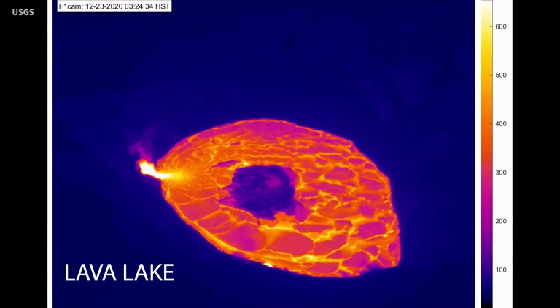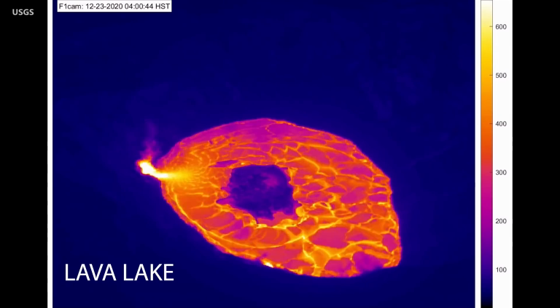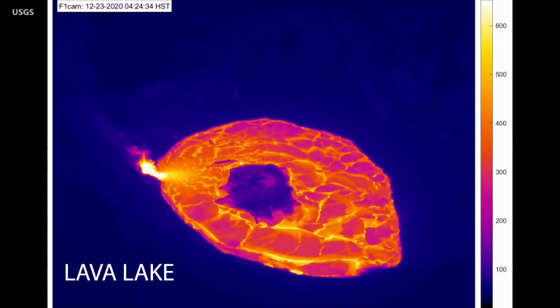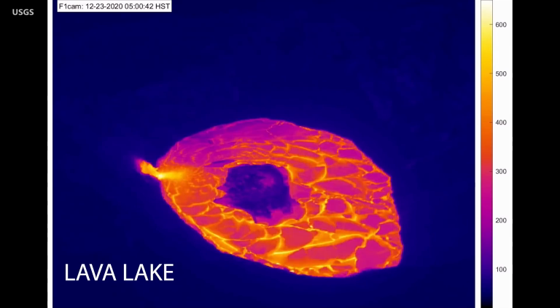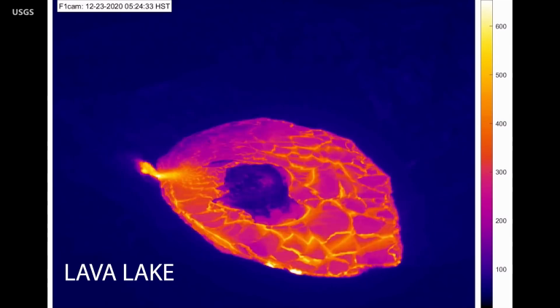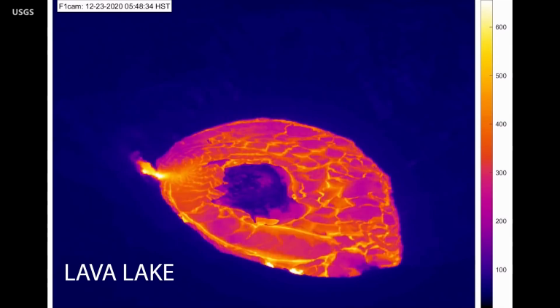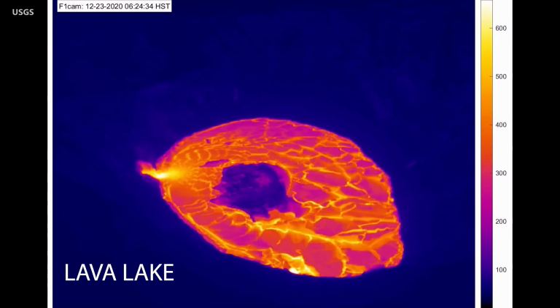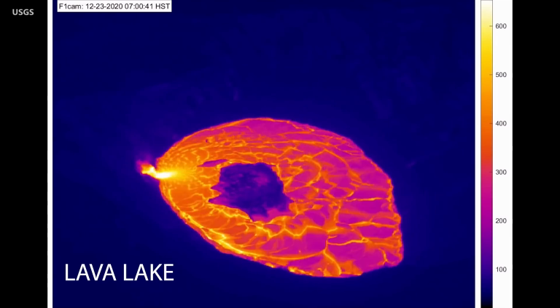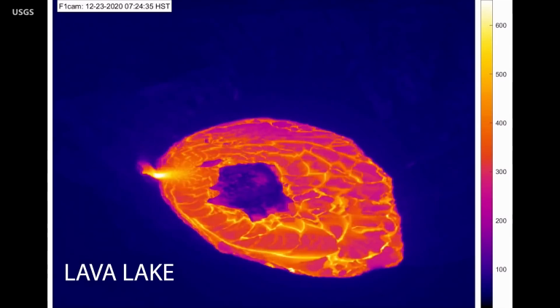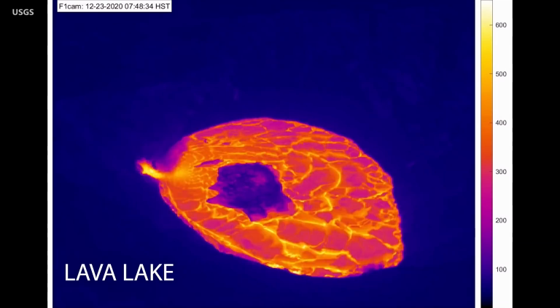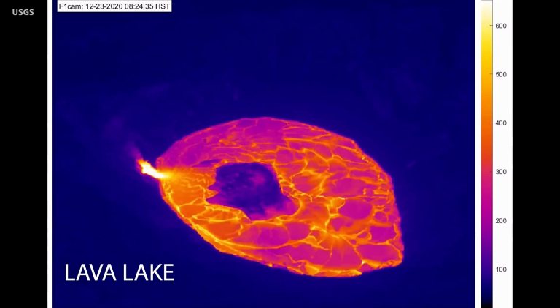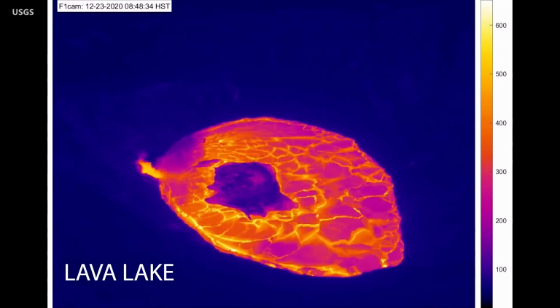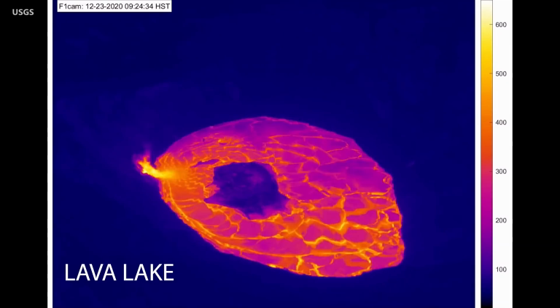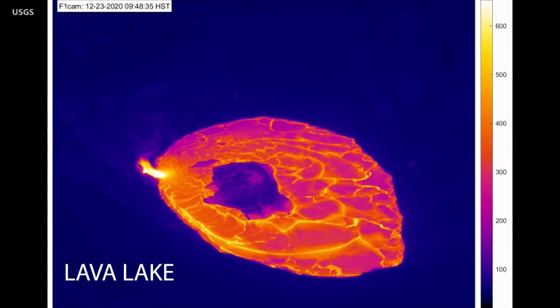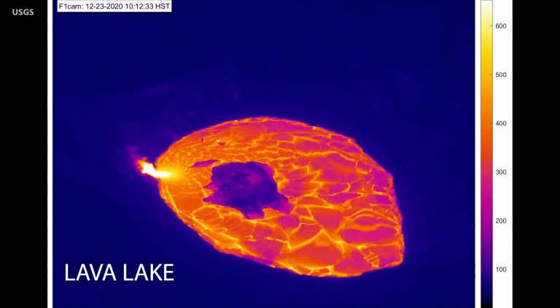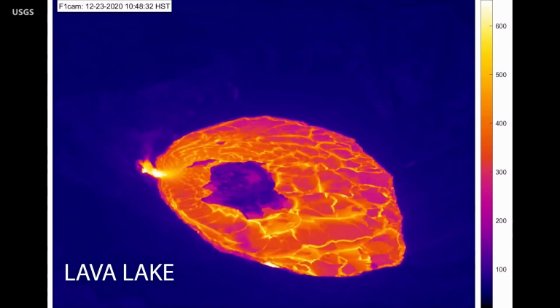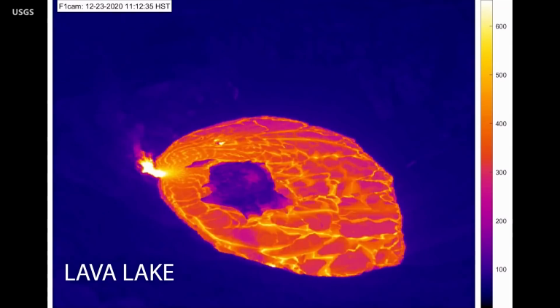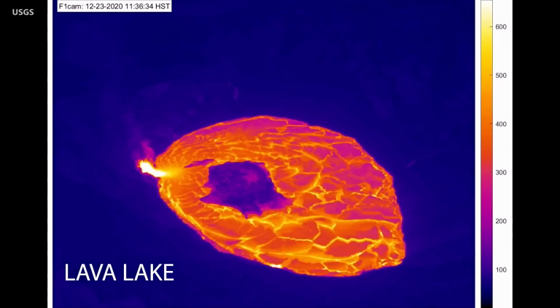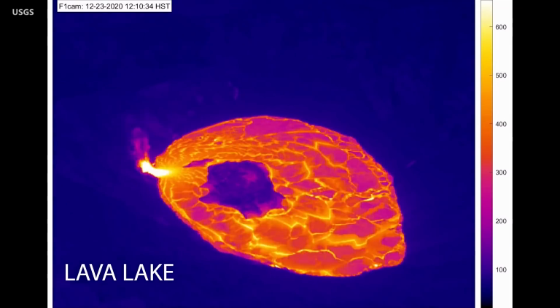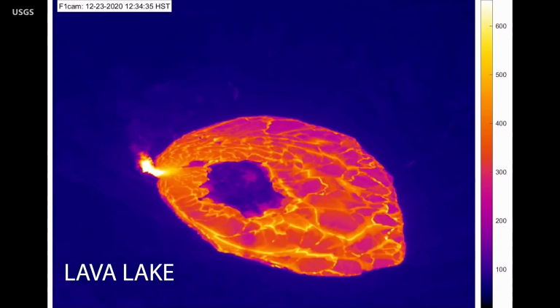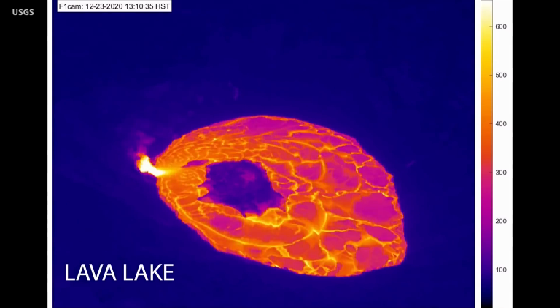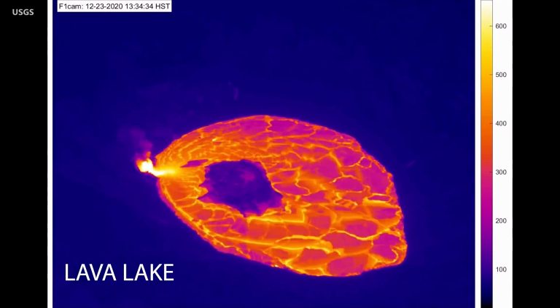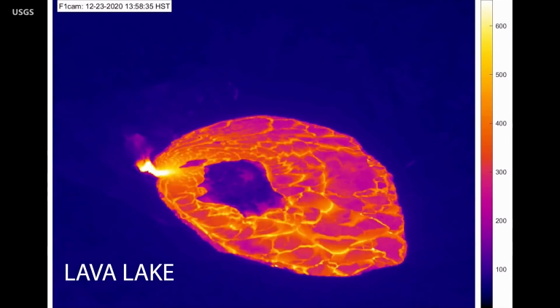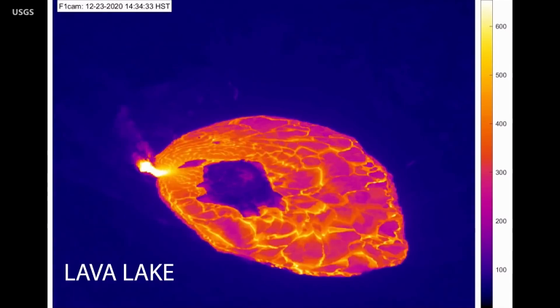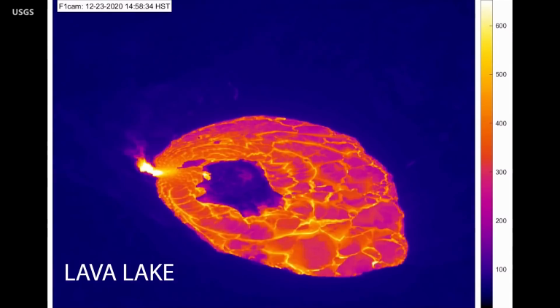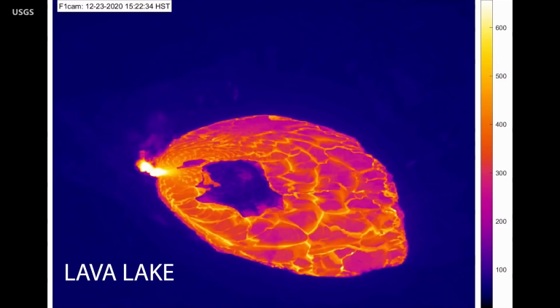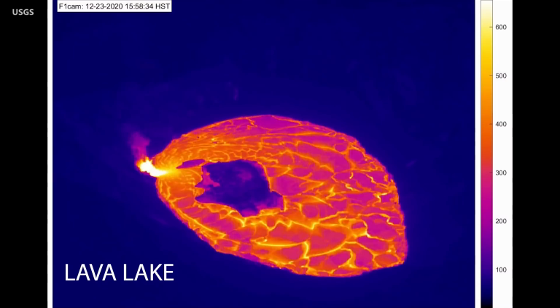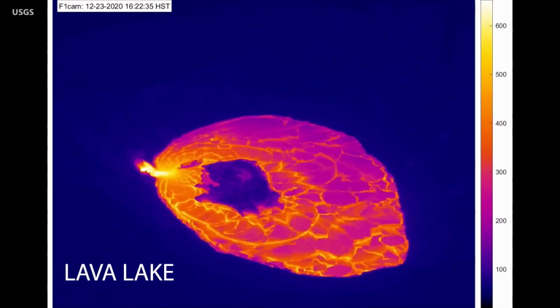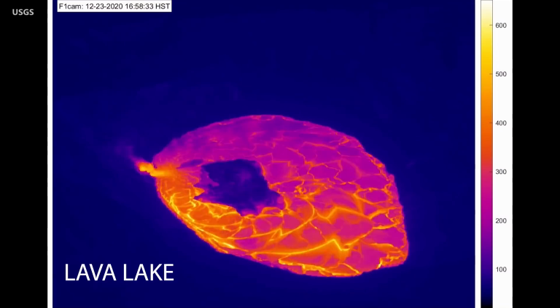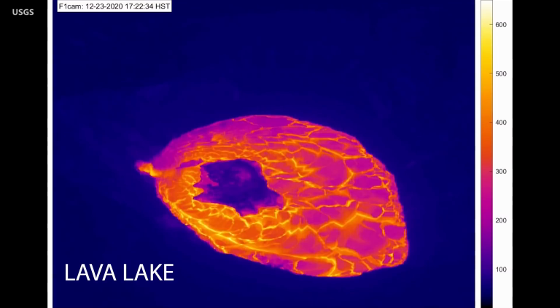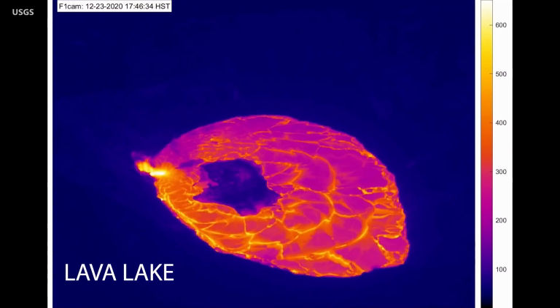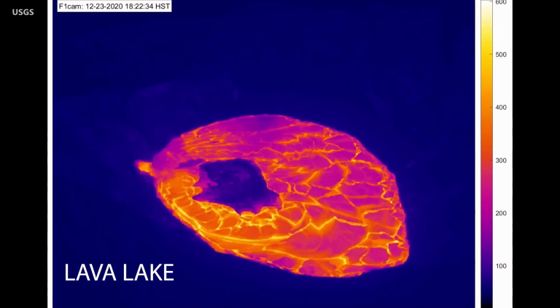As the lava fills the crater, it has approached the level of the main fountaining vent, which could soon be submerged.